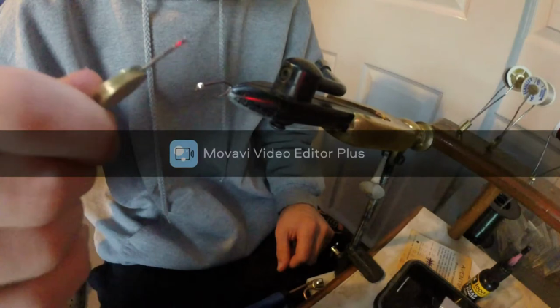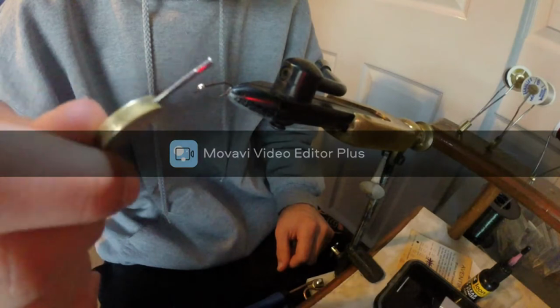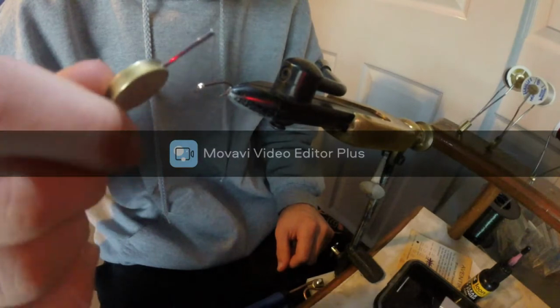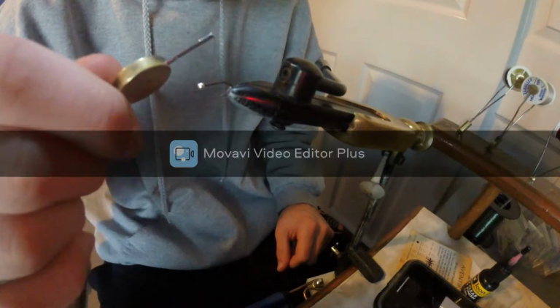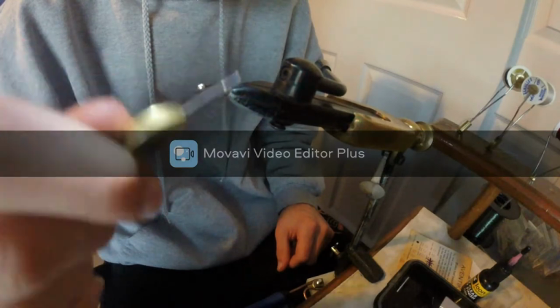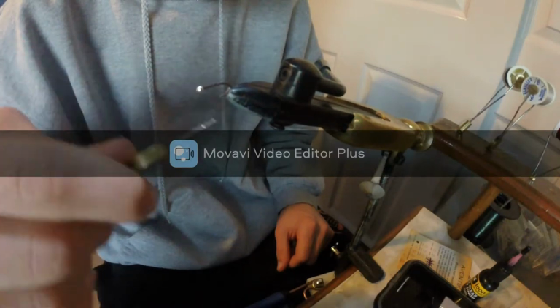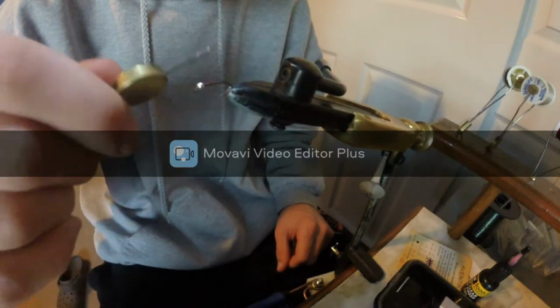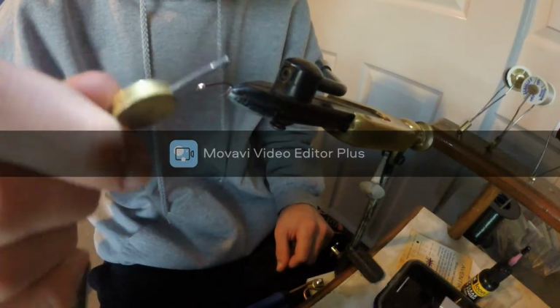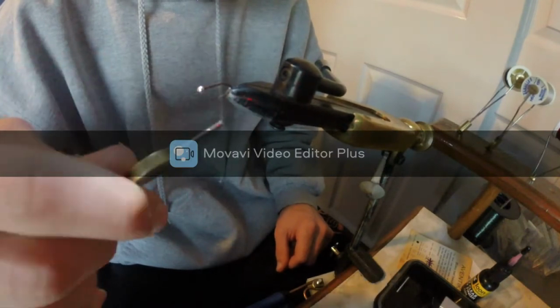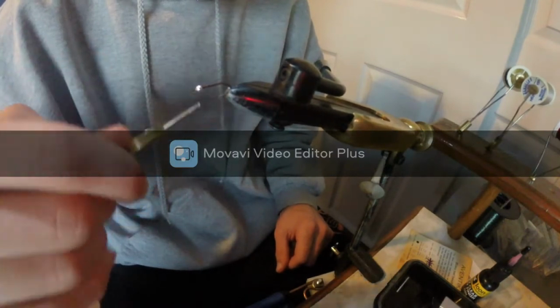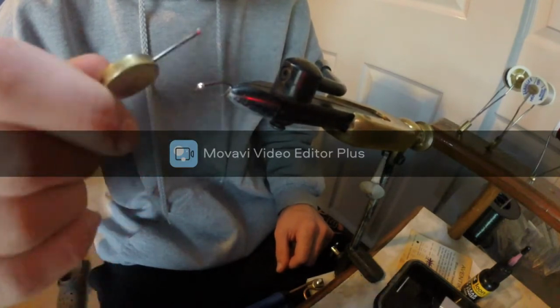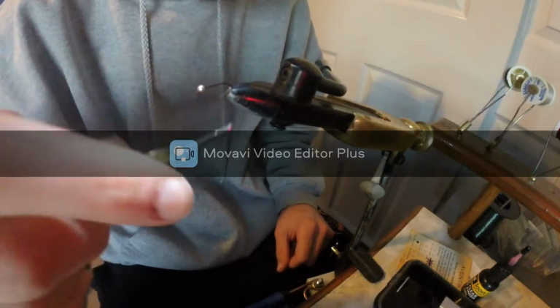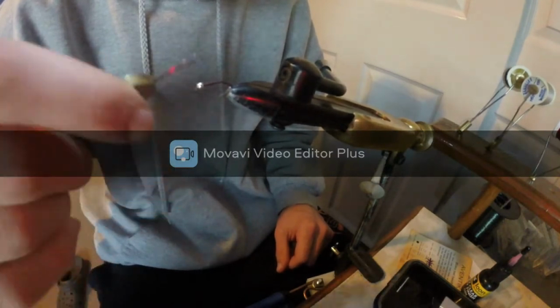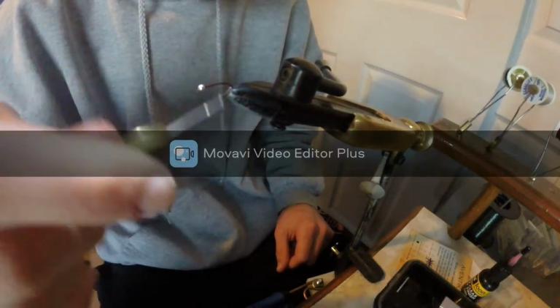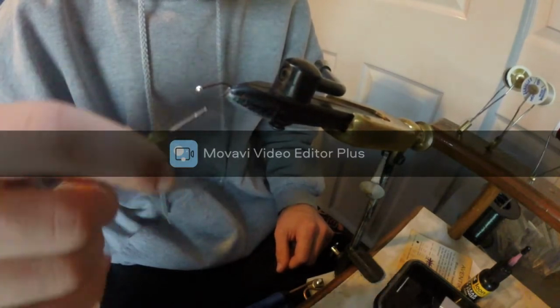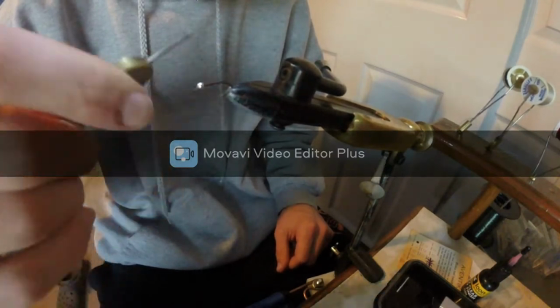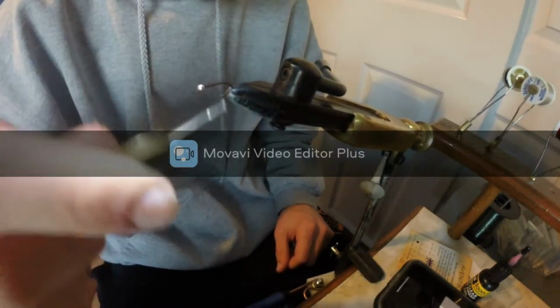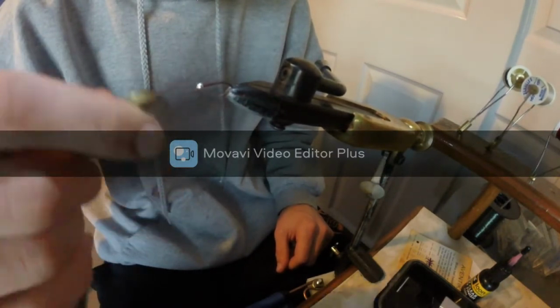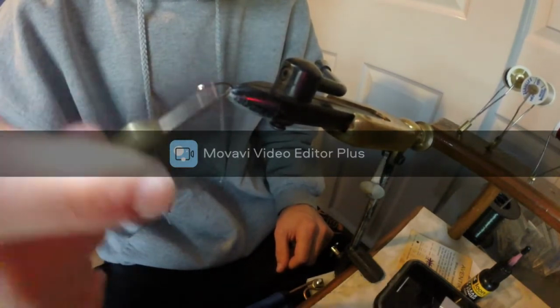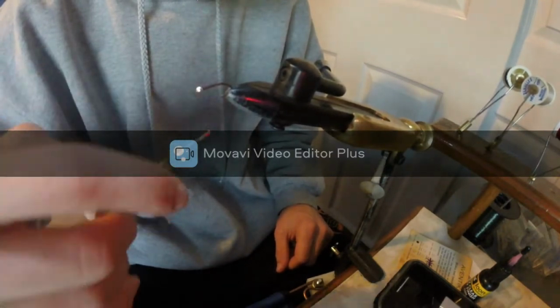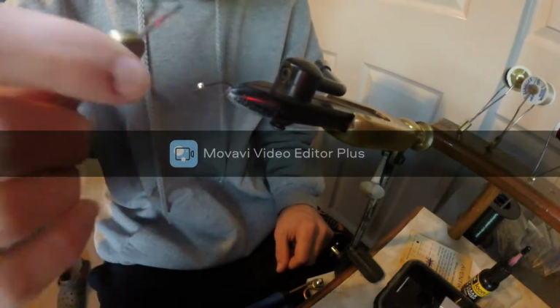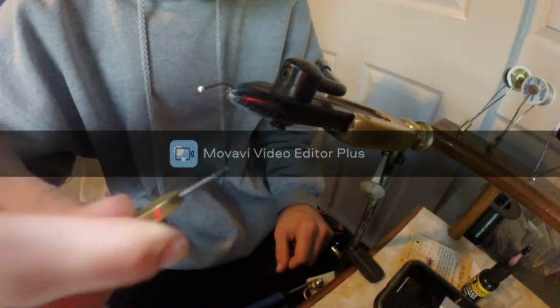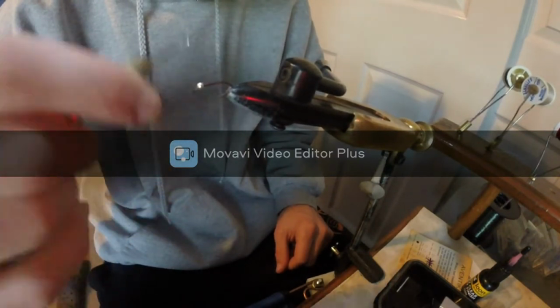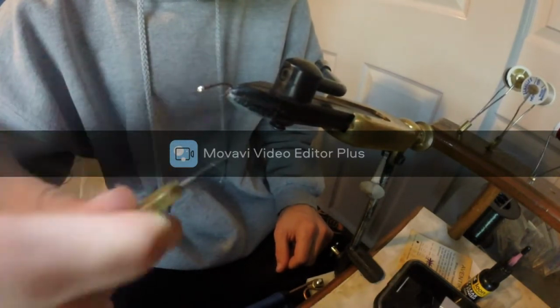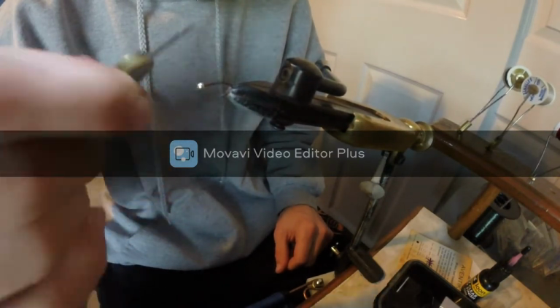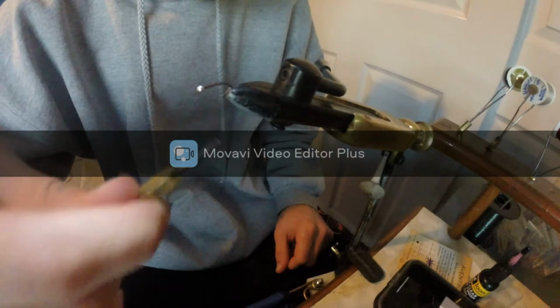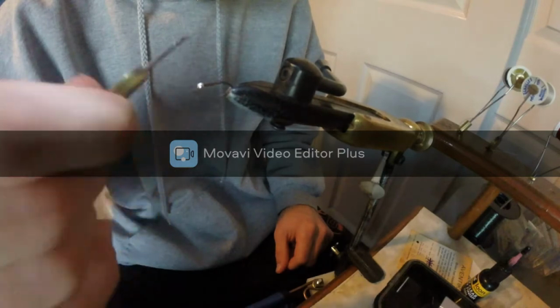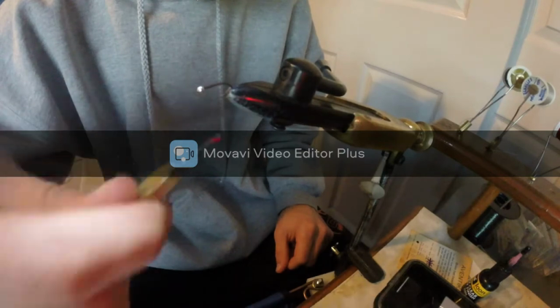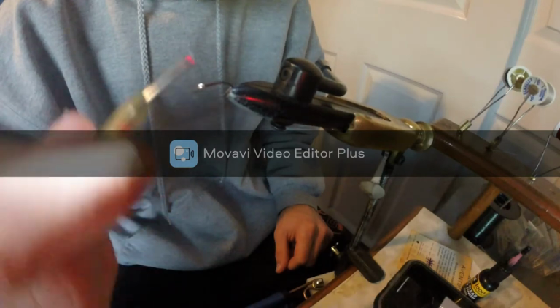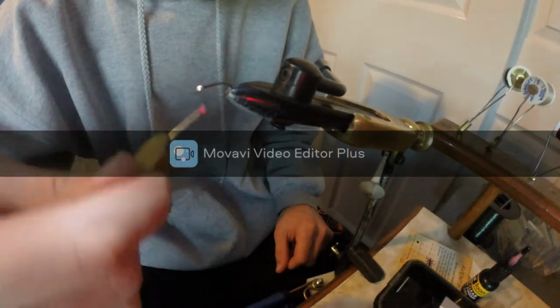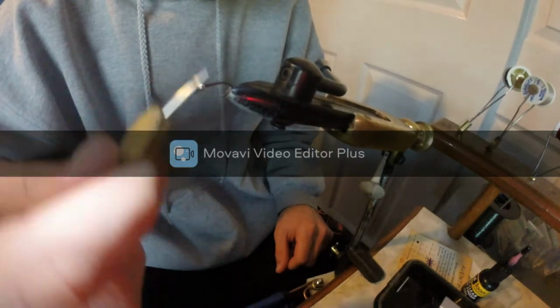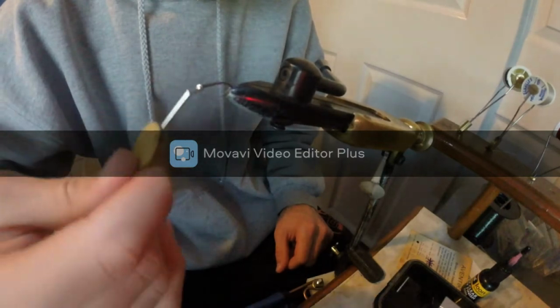A little more than halfway — it doesn't really matter, it all depends on what you like. Then I go all the way back up to the bead.